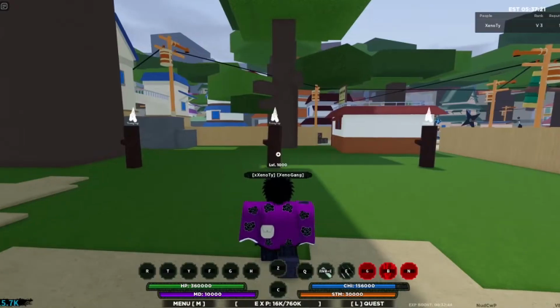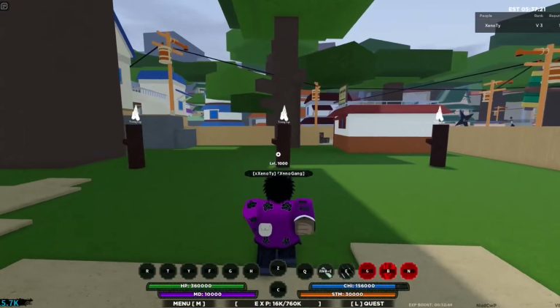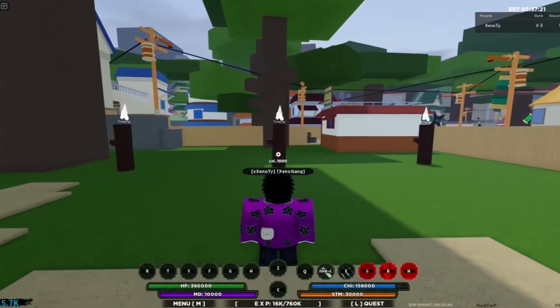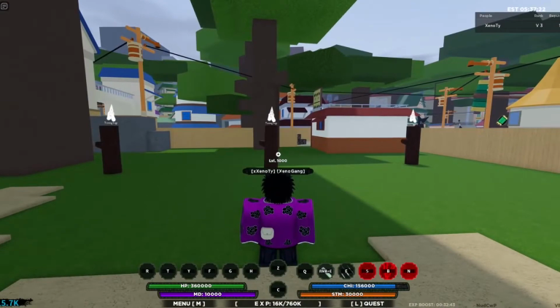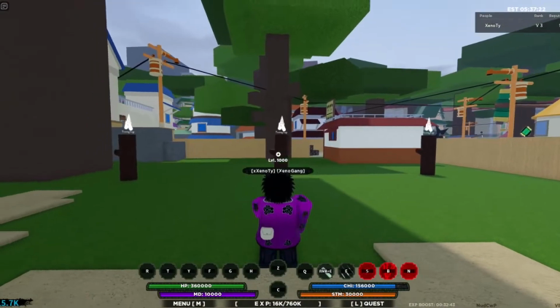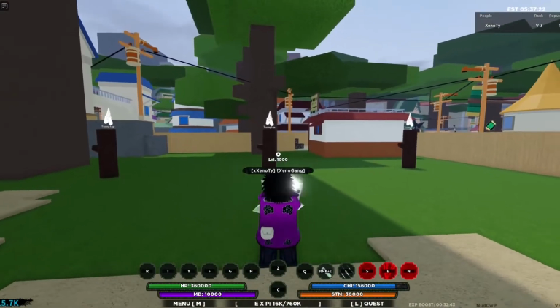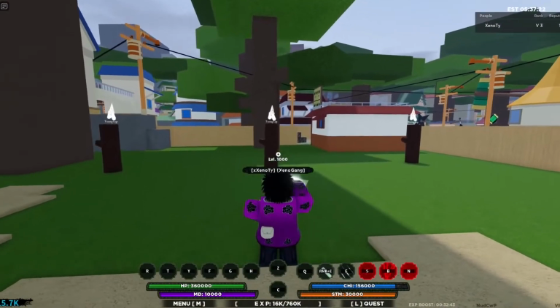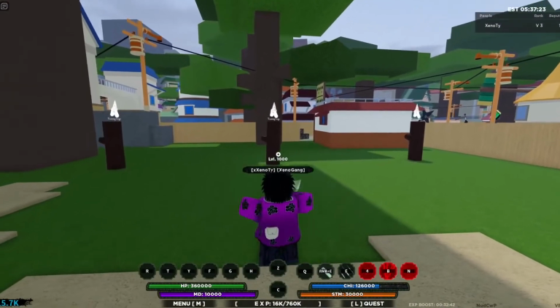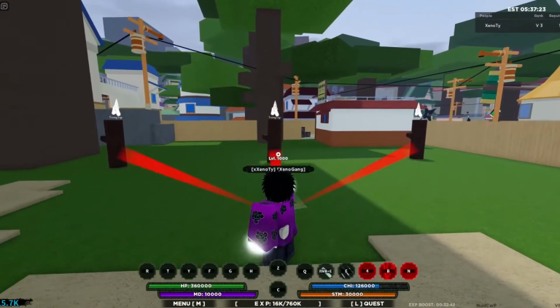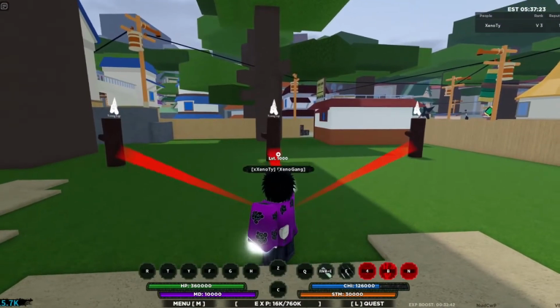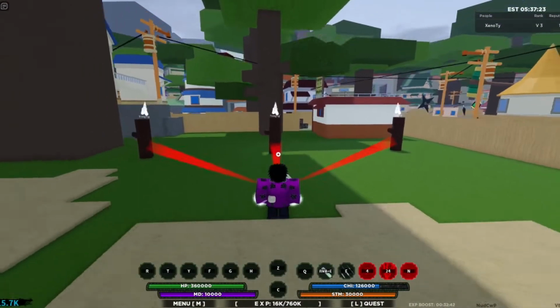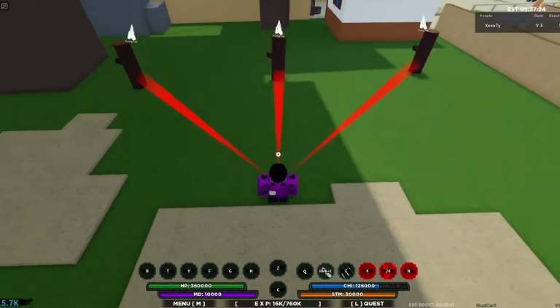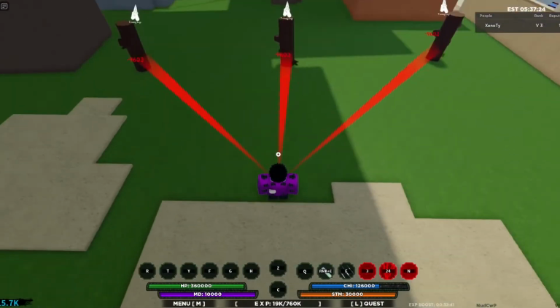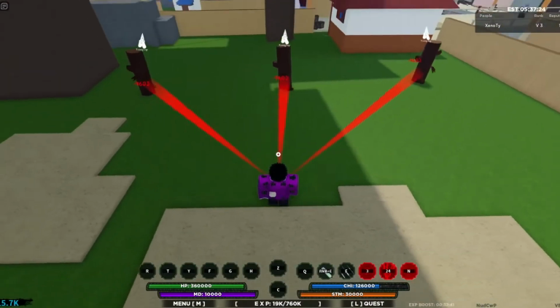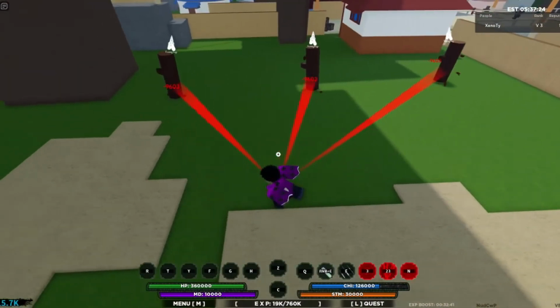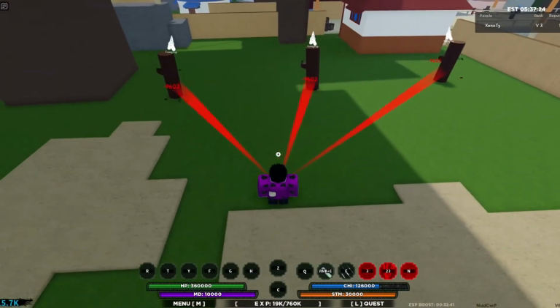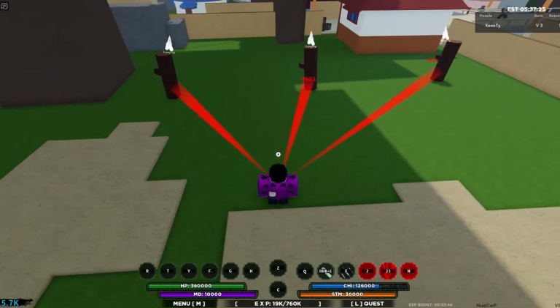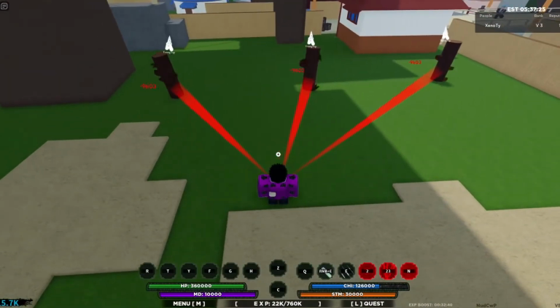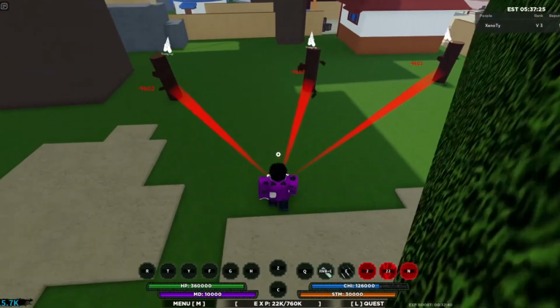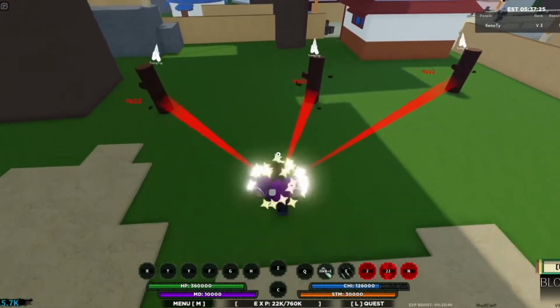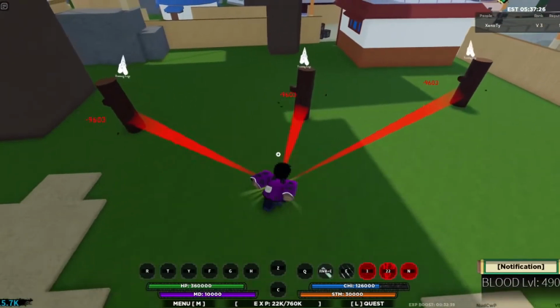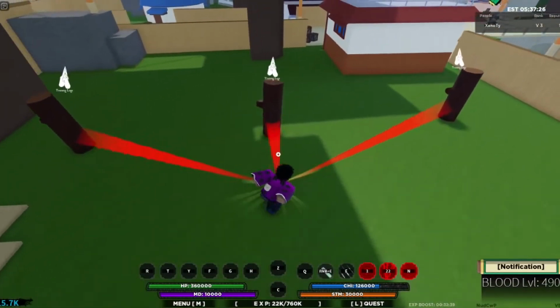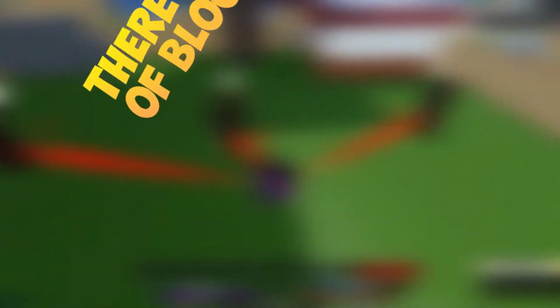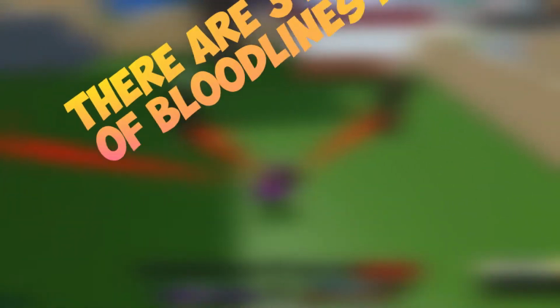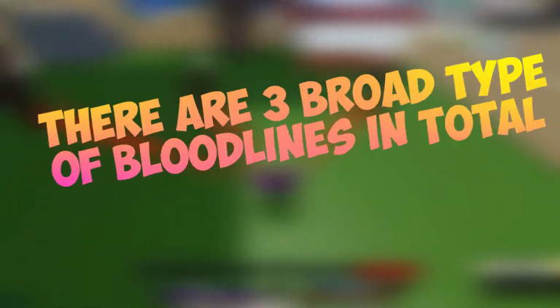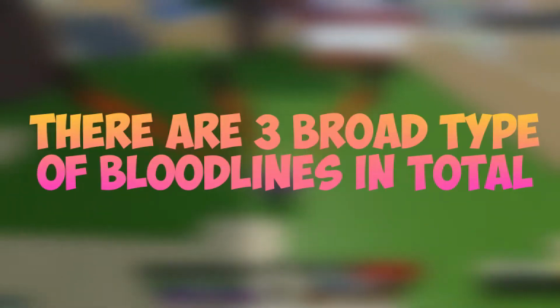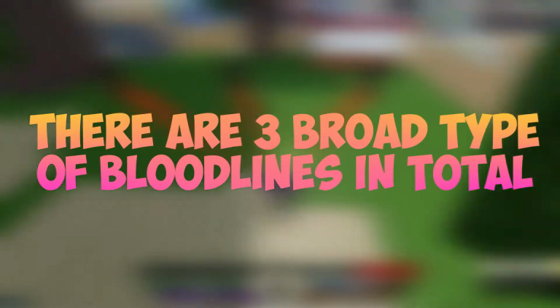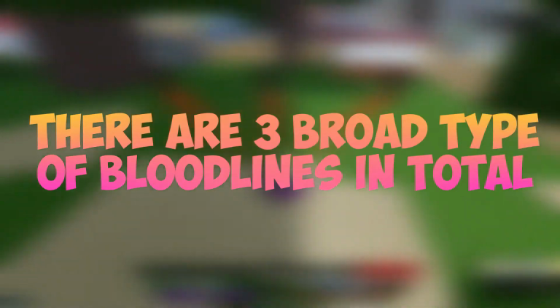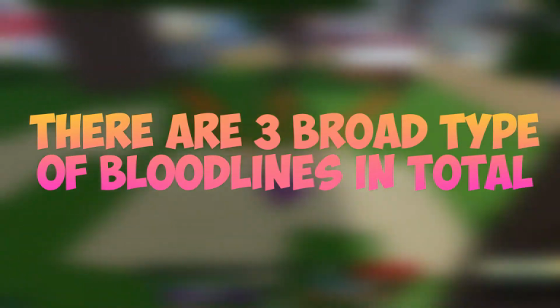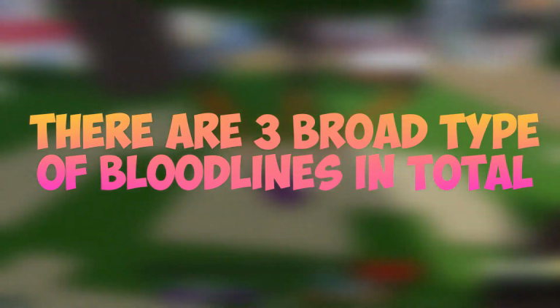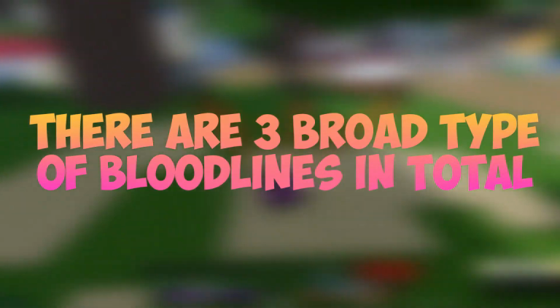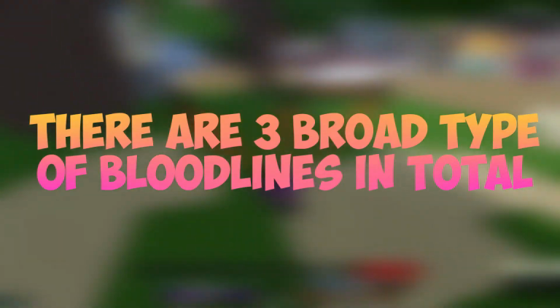You can utilize the spin to get some rare bloodlines. New players get 15 spins to start. There are three broad types of bloodlines in total.